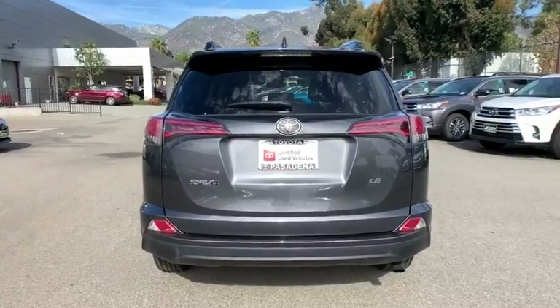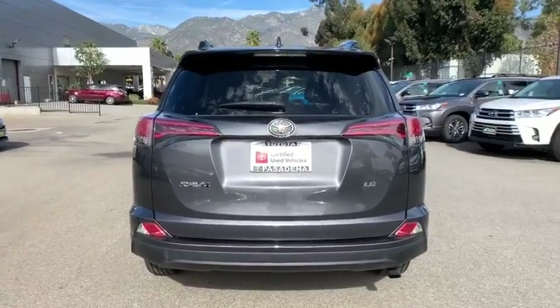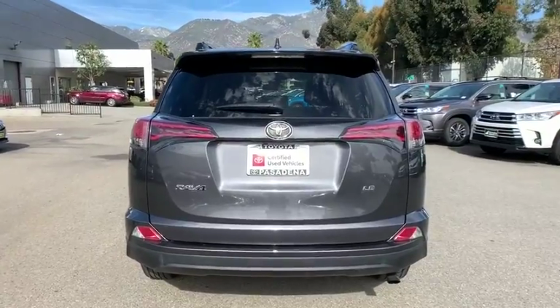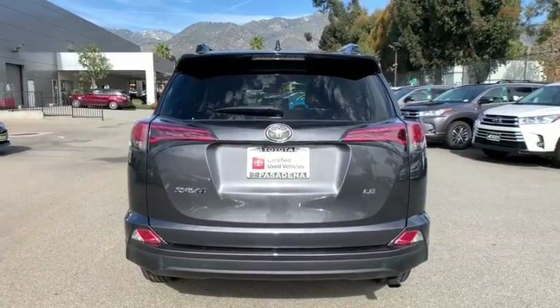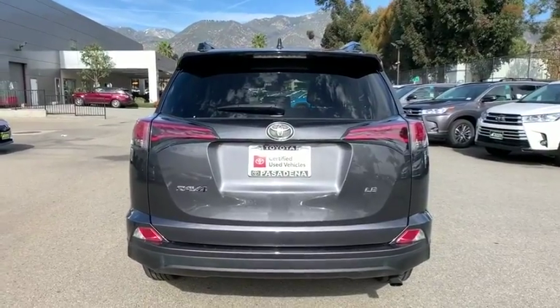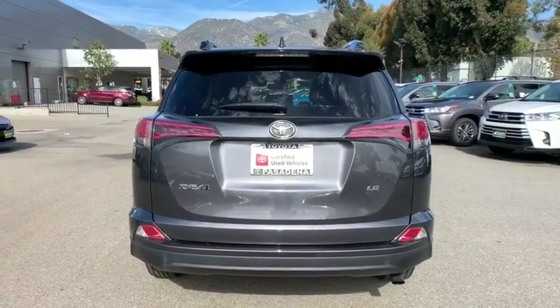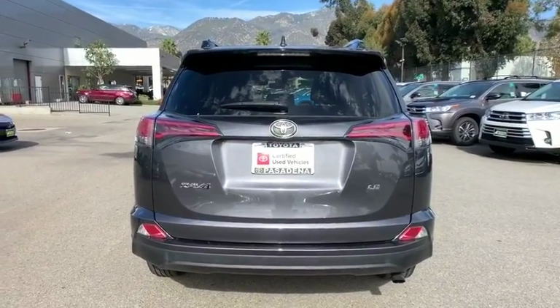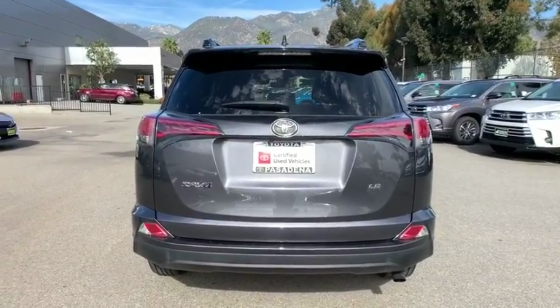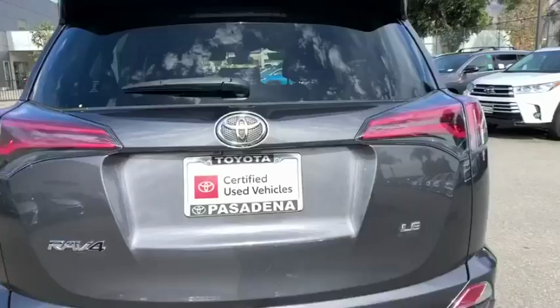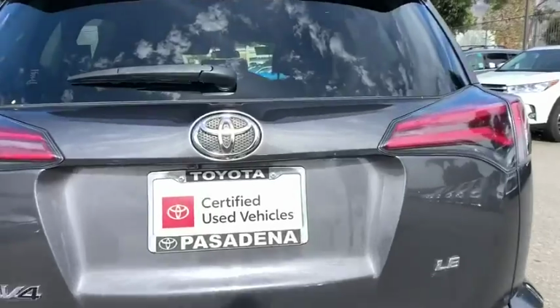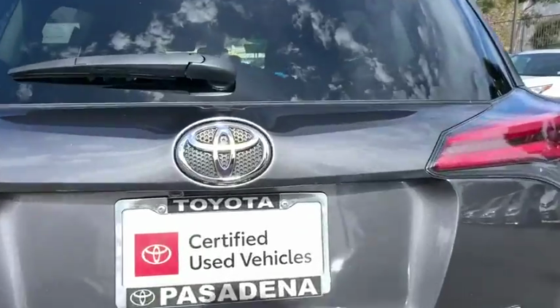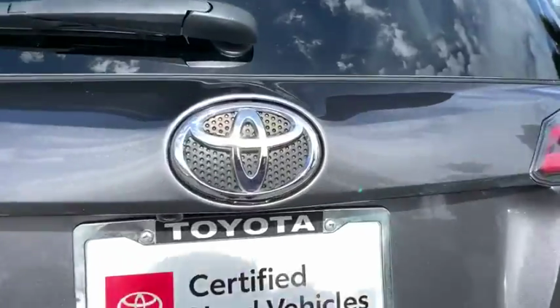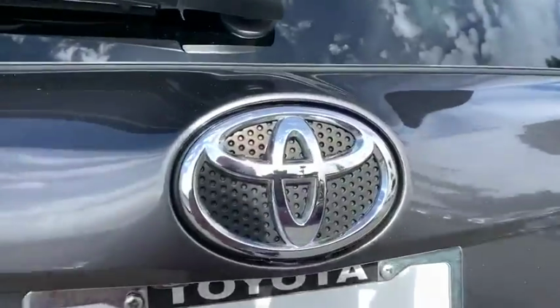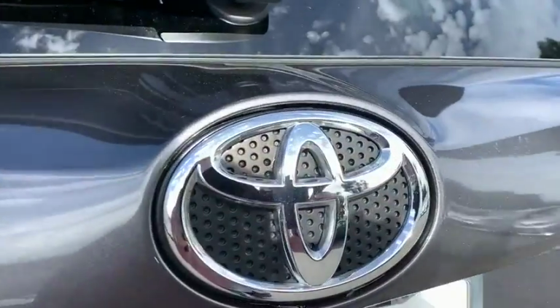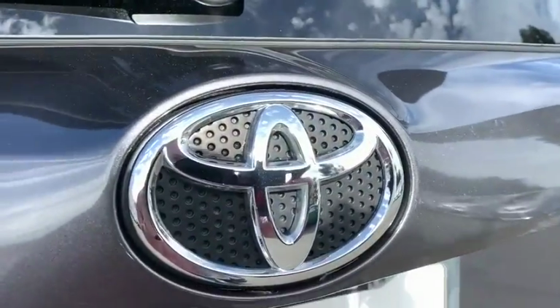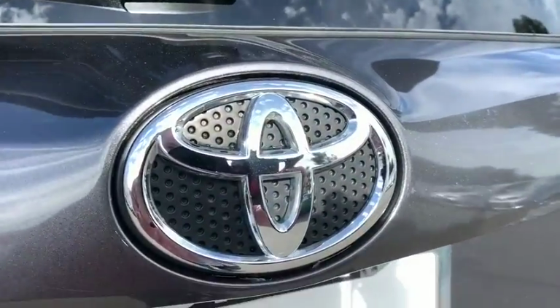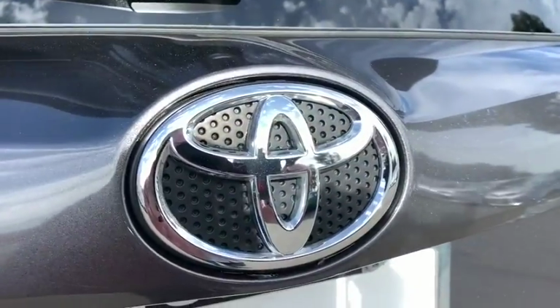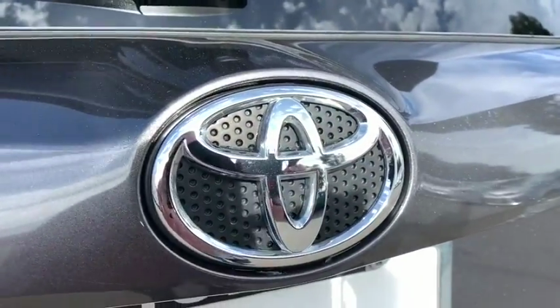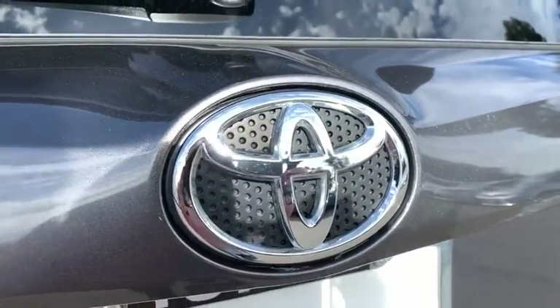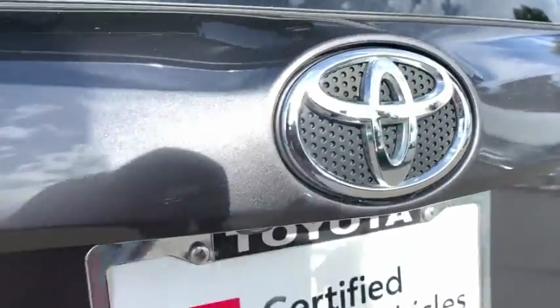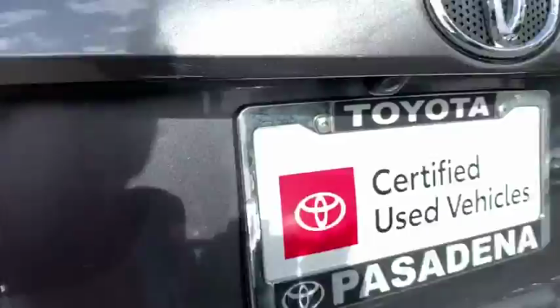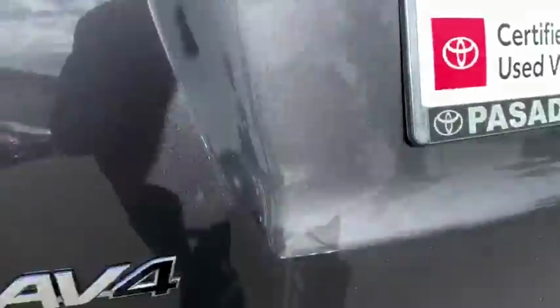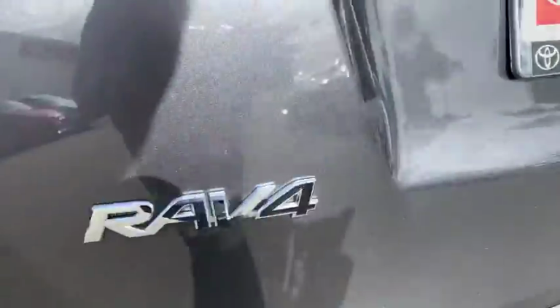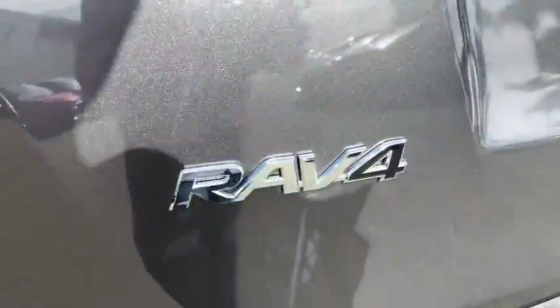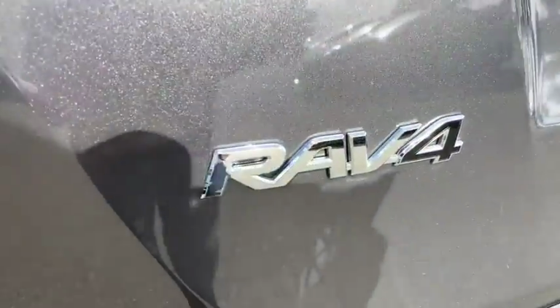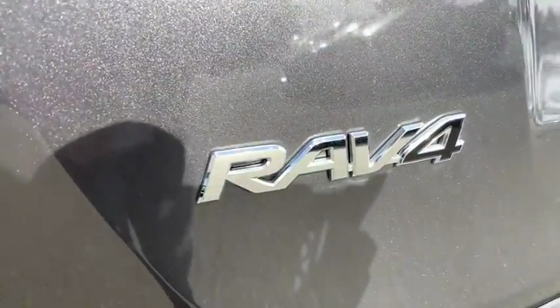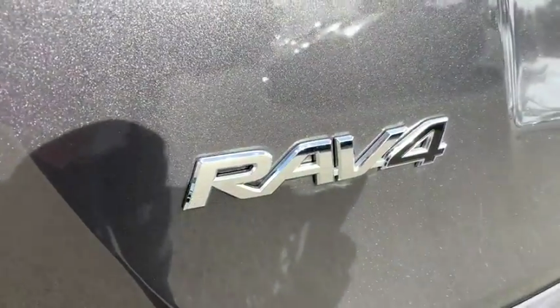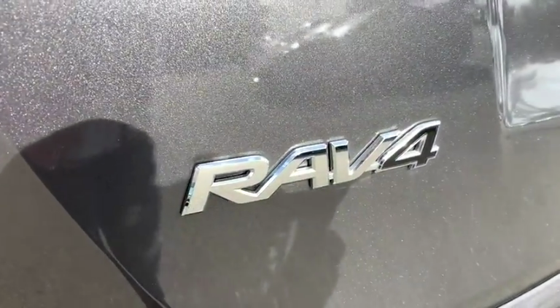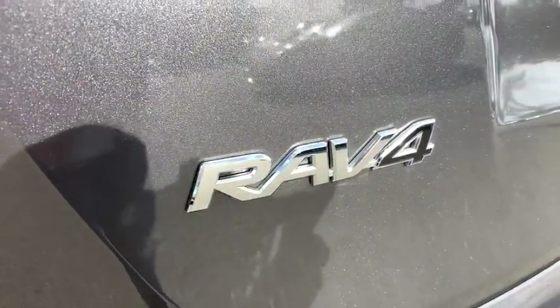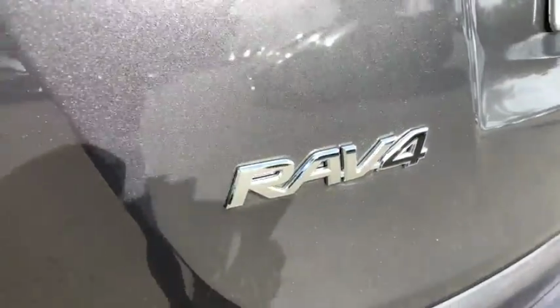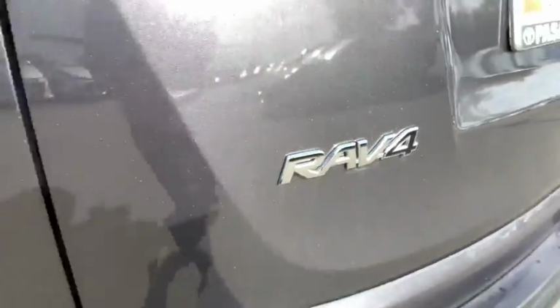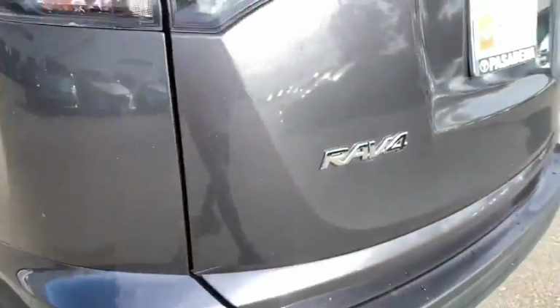This highly evolved, well-packaged crossover SUV lets you have it all. This vehicle has less than 30,000 miles.